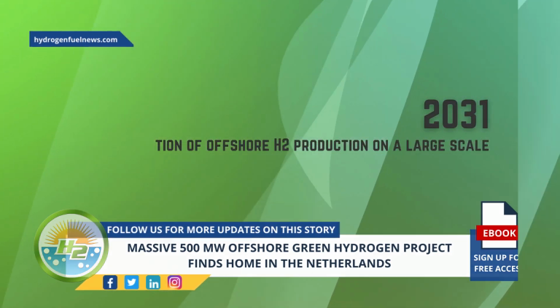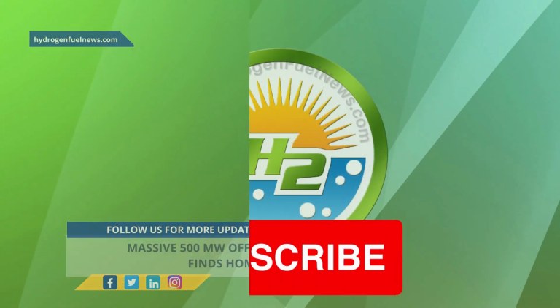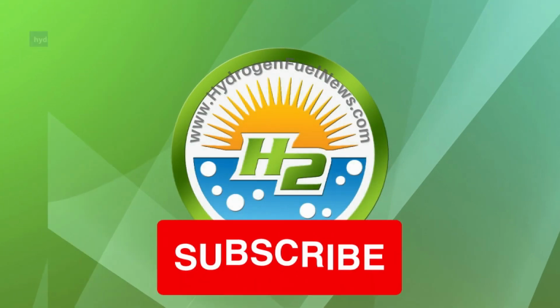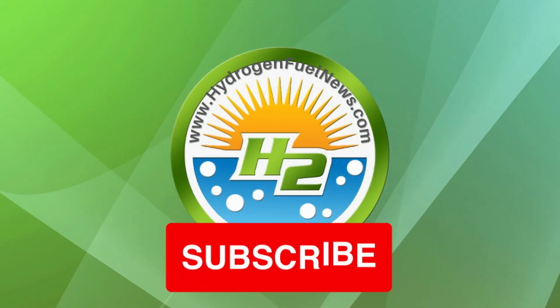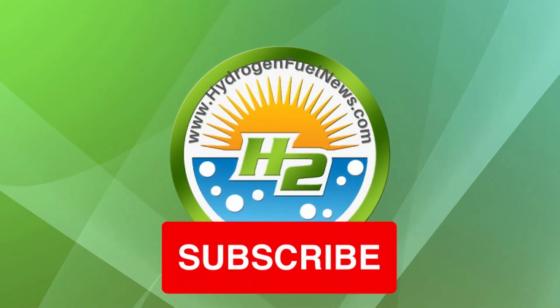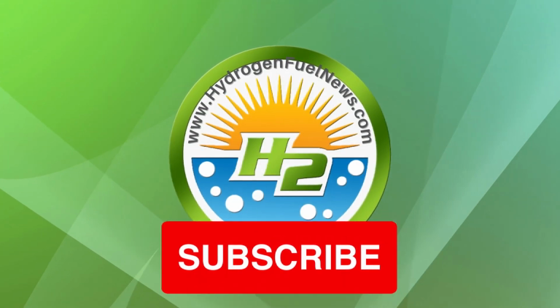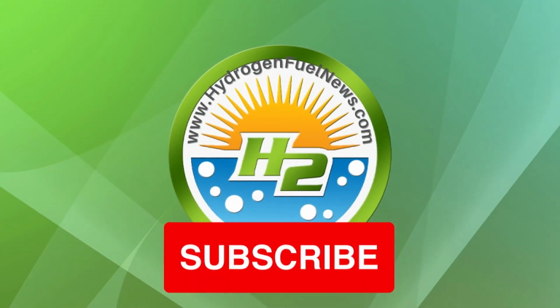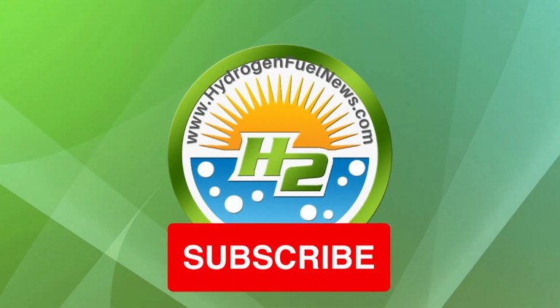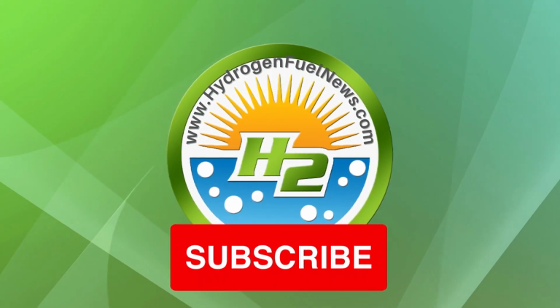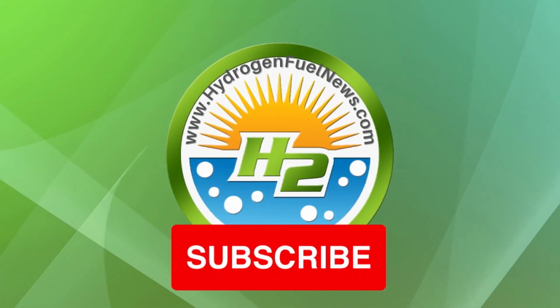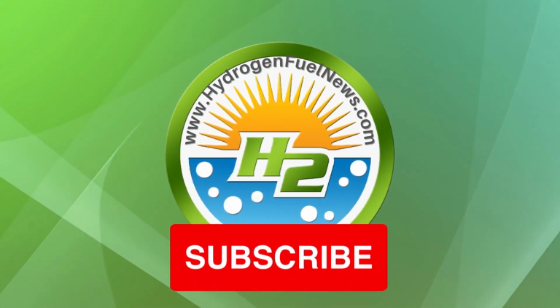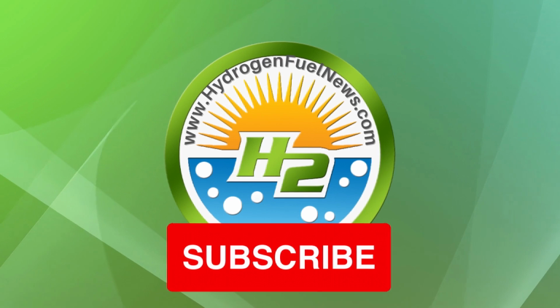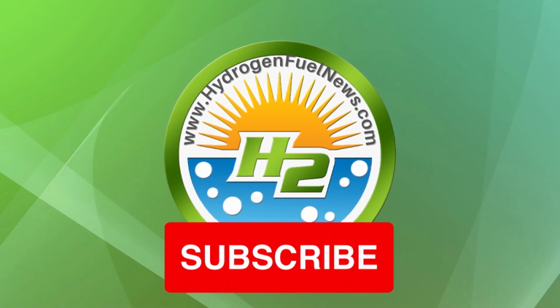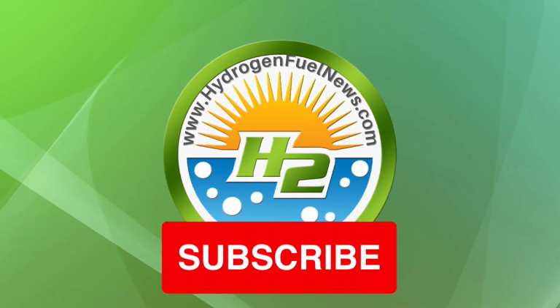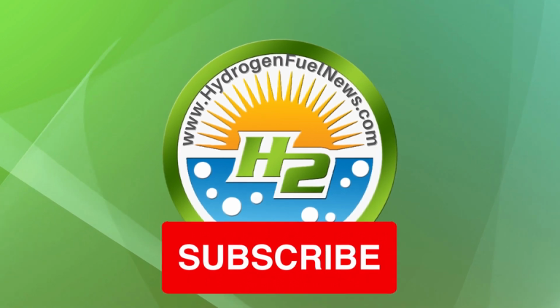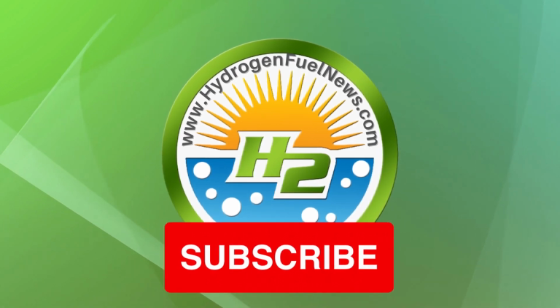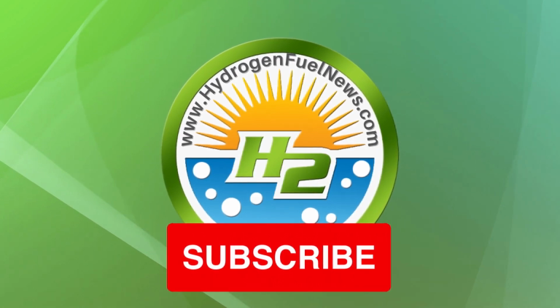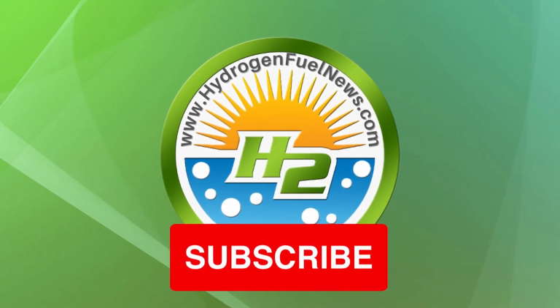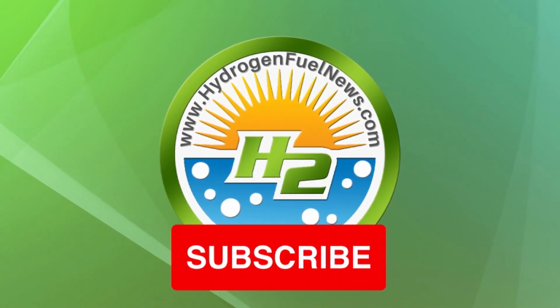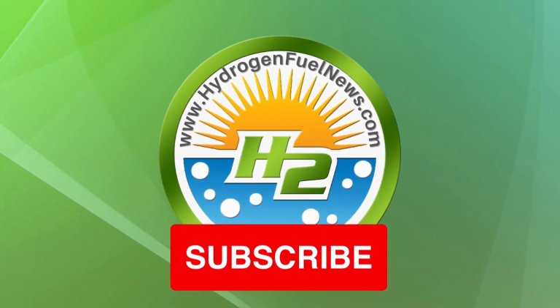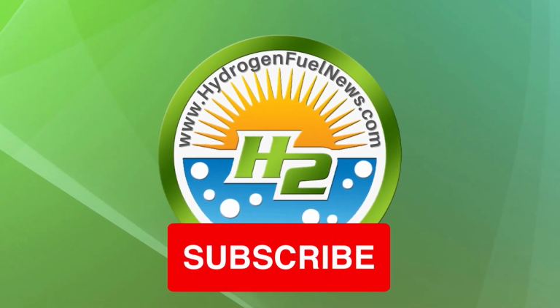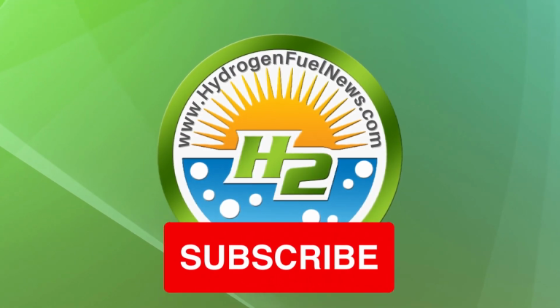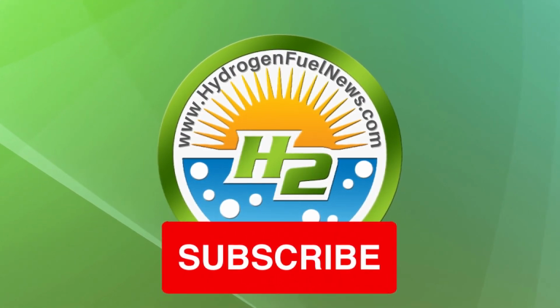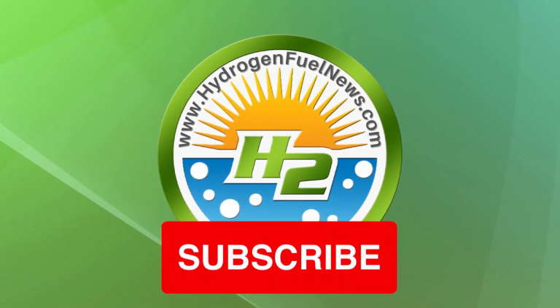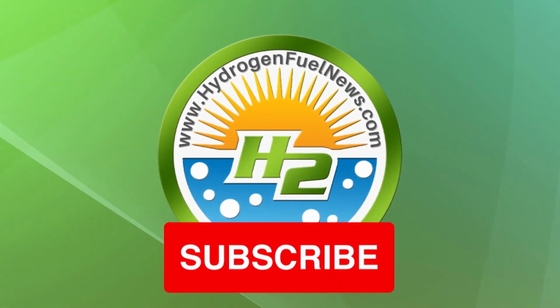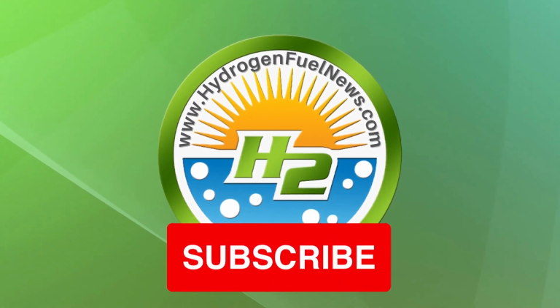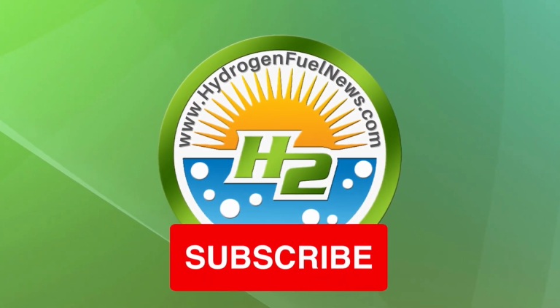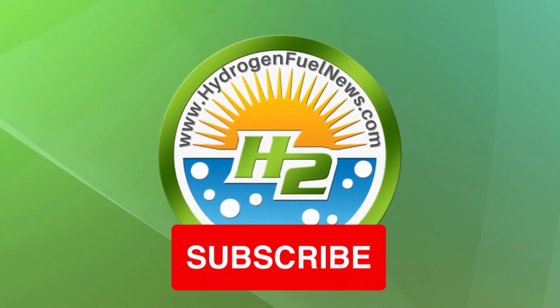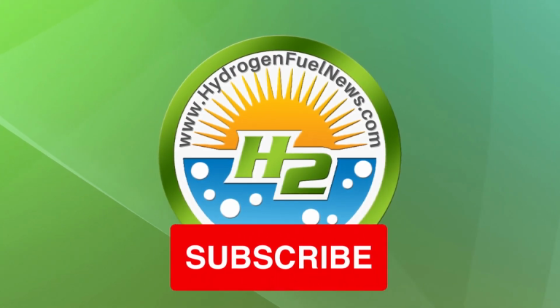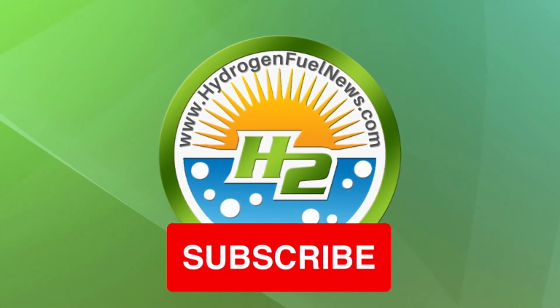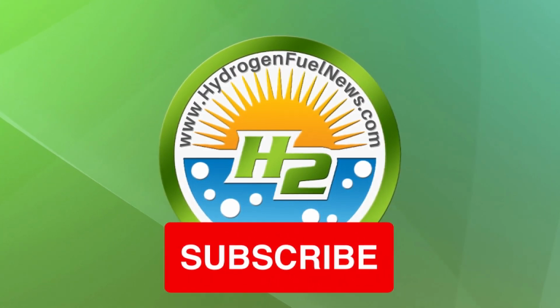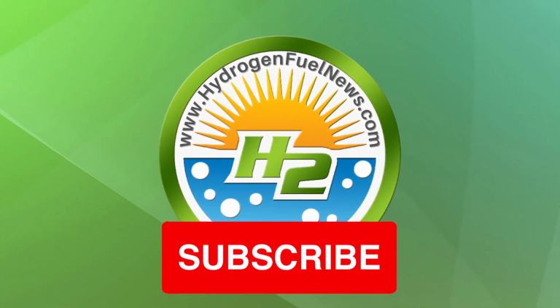Thanks for tuning in. This is Jake Martin. Before you go, make sure to leave us a comment, hit subscribe and grab our newest ebook at the link below.